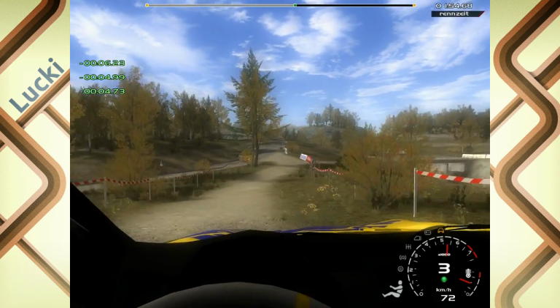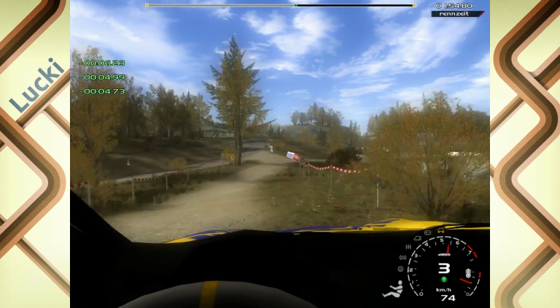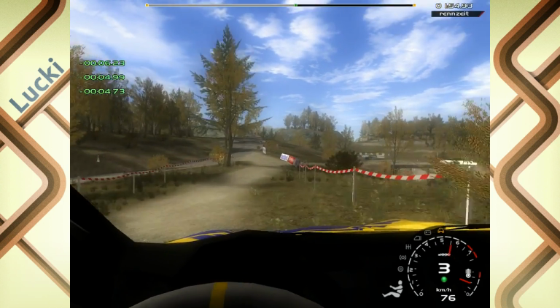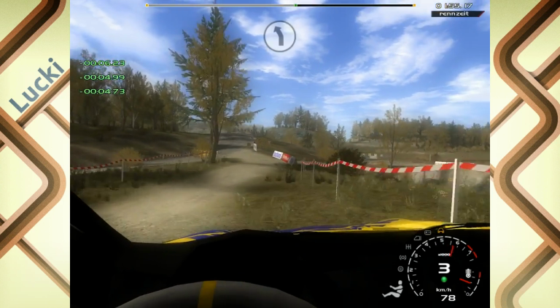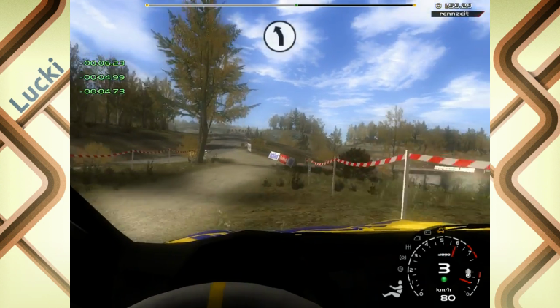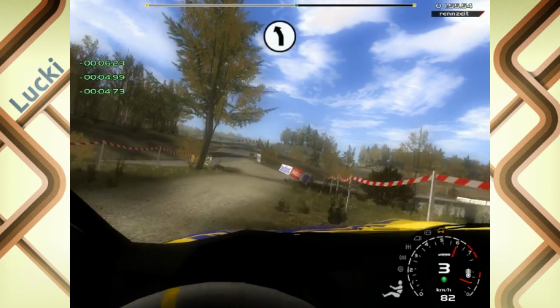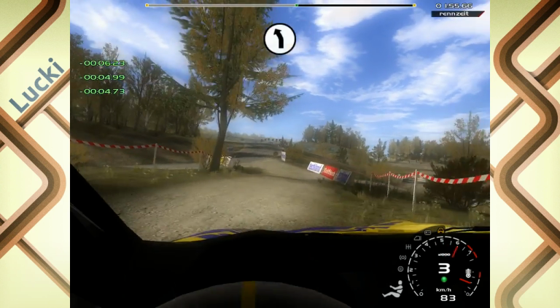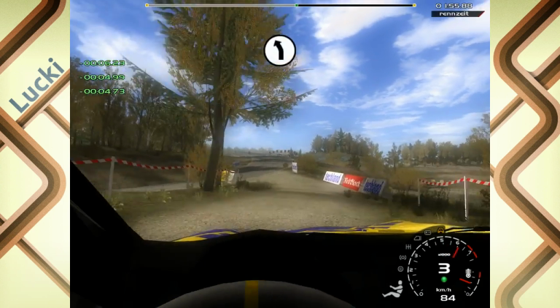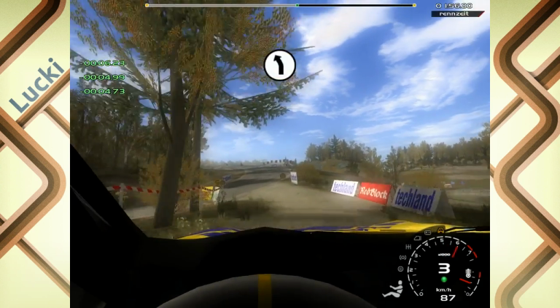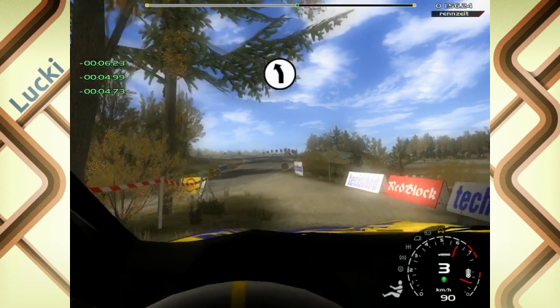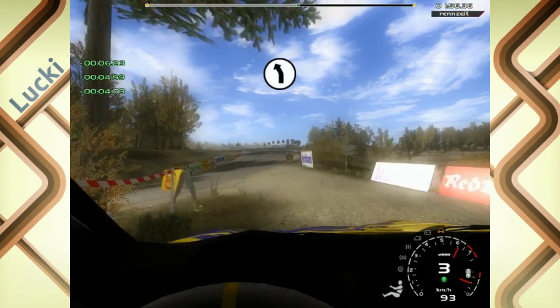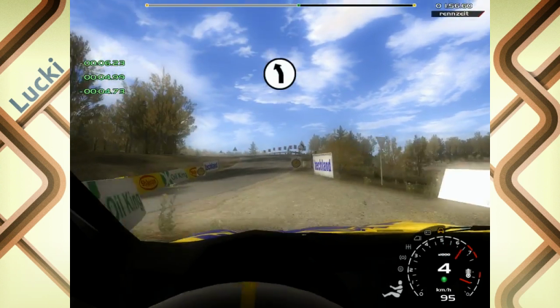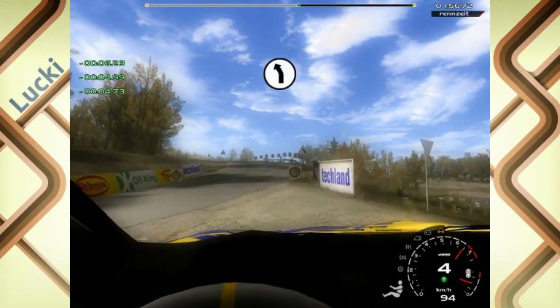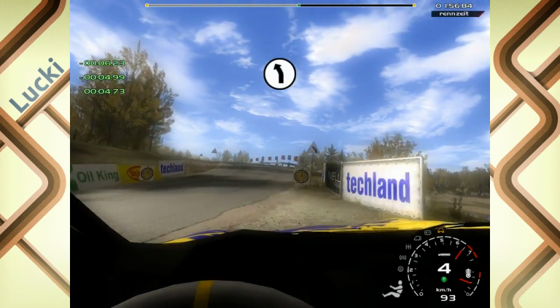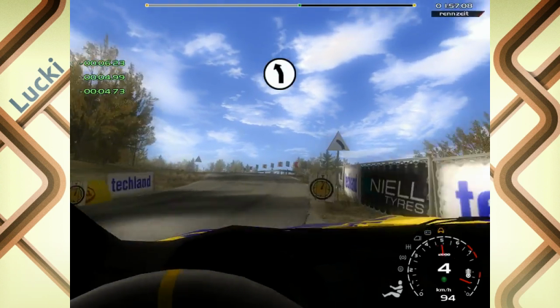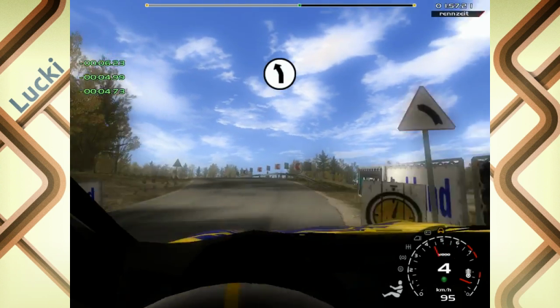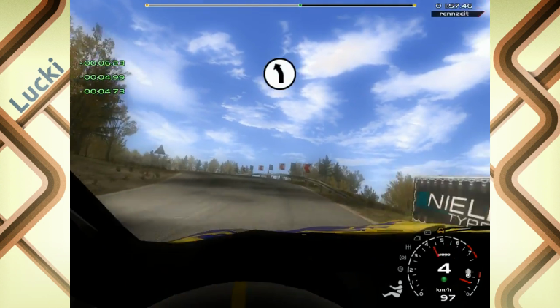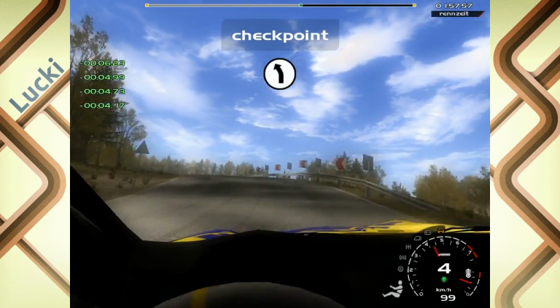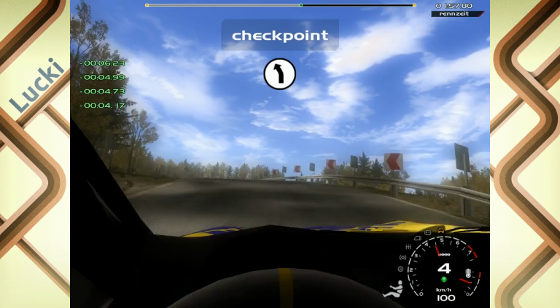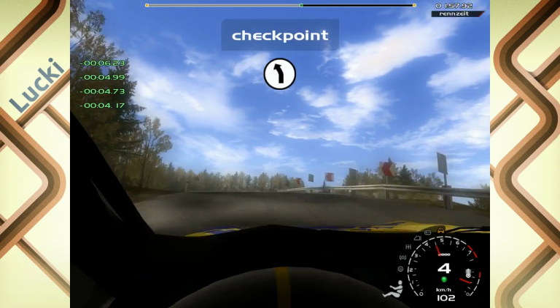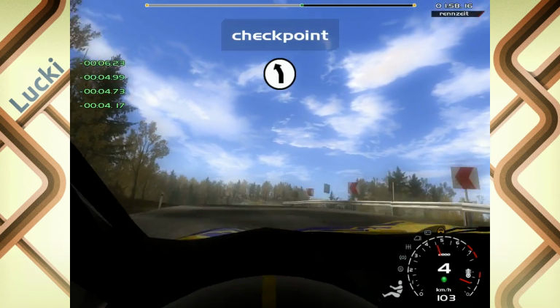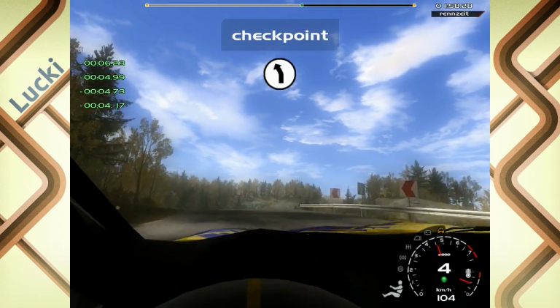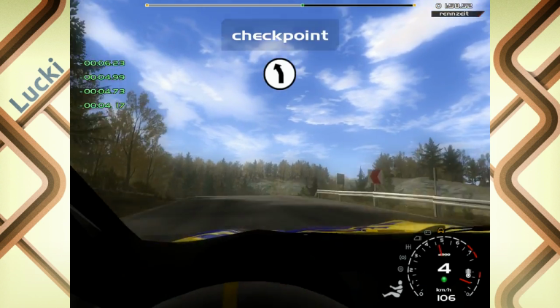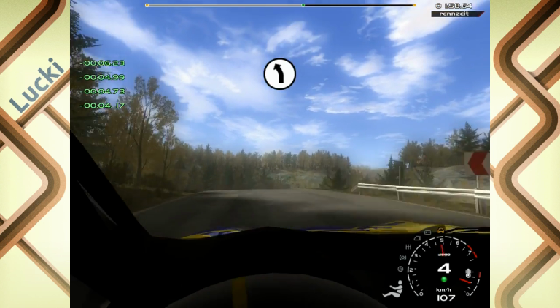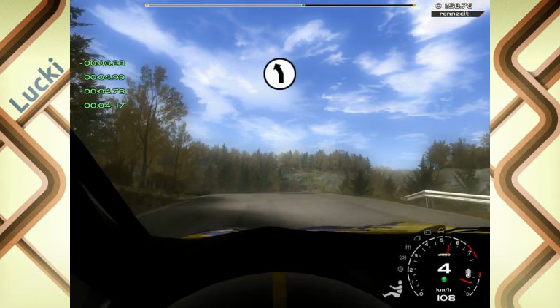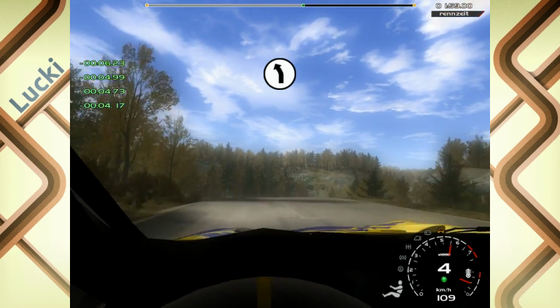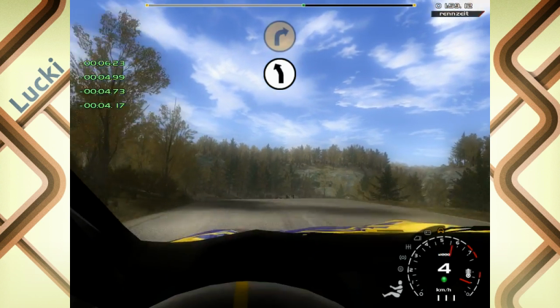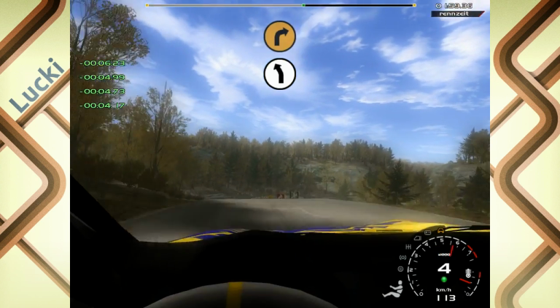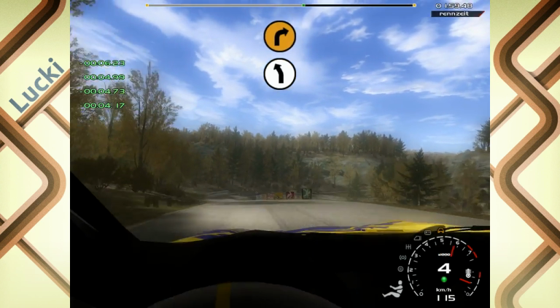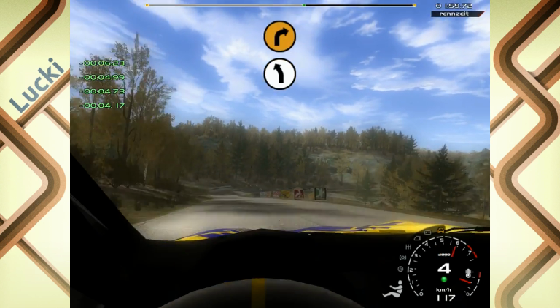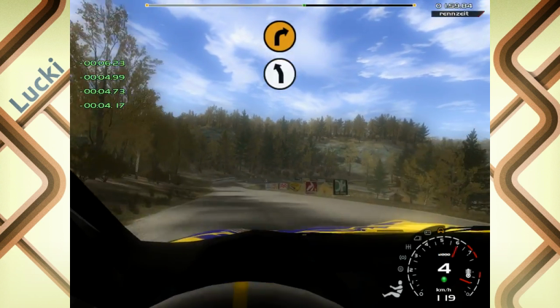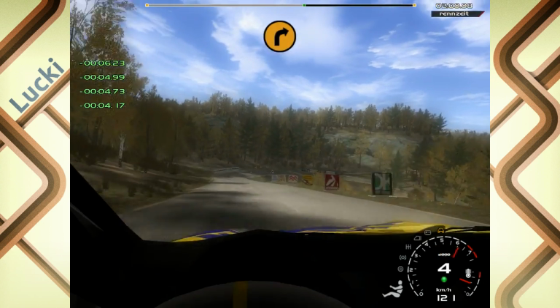Lang, 6 links, über Gucke, 50, lang, 3 rechts.